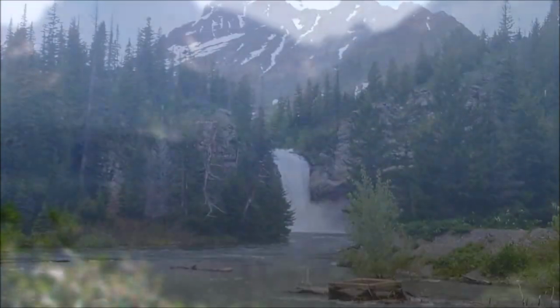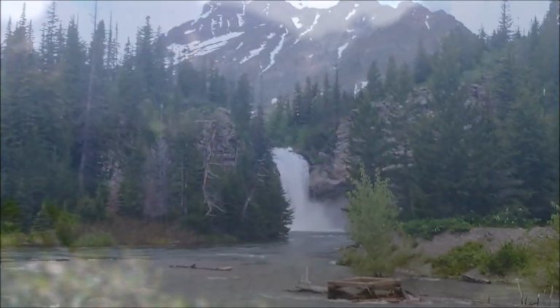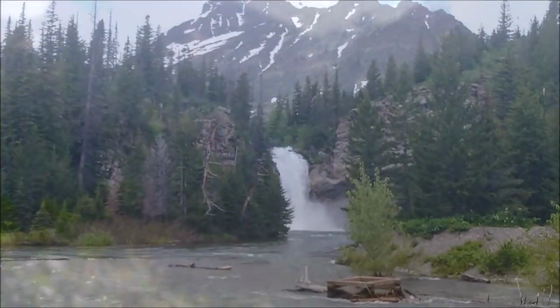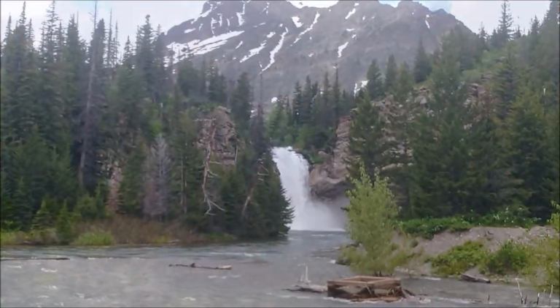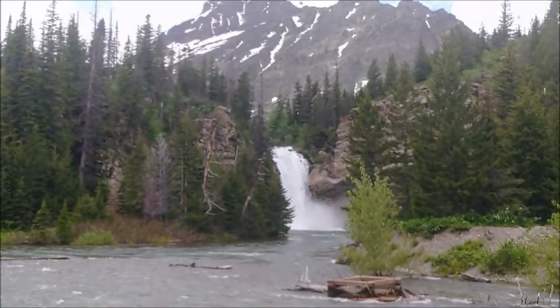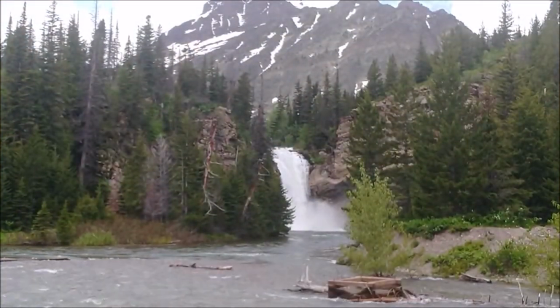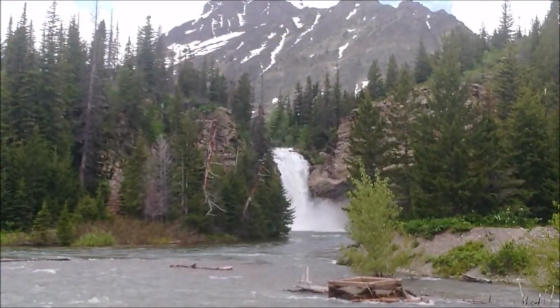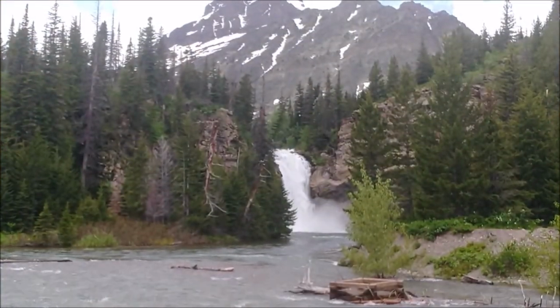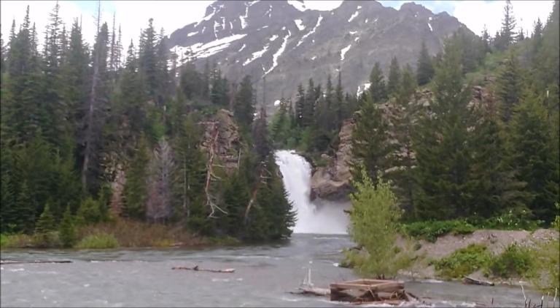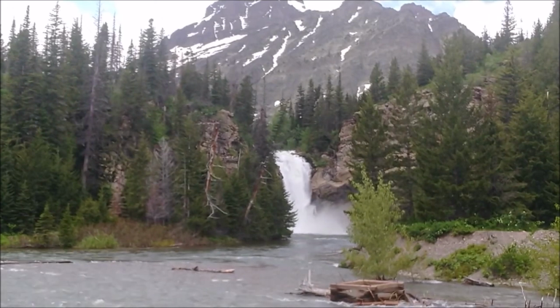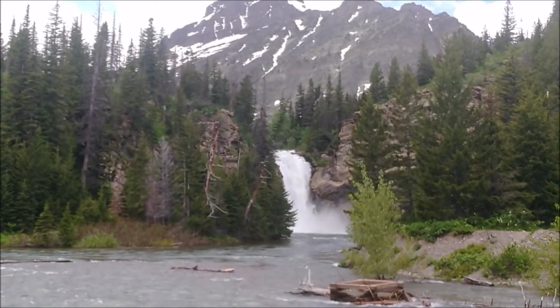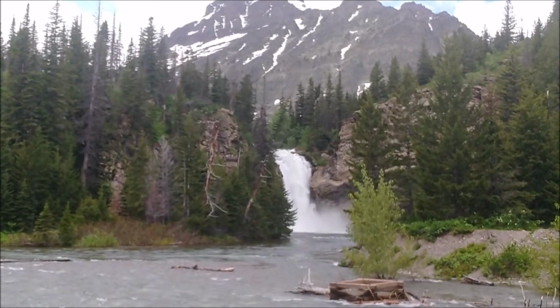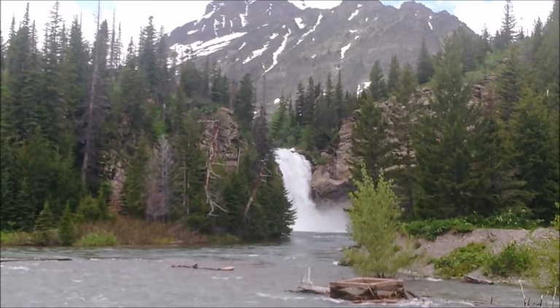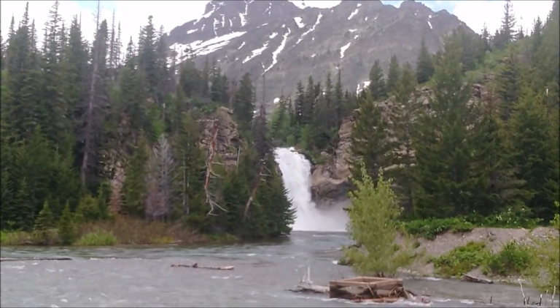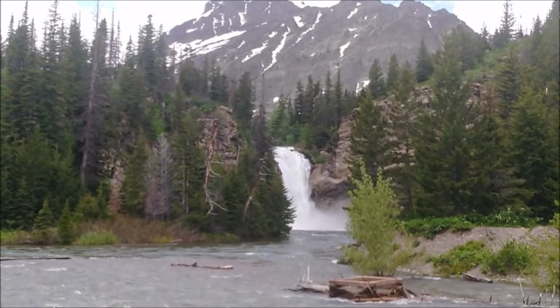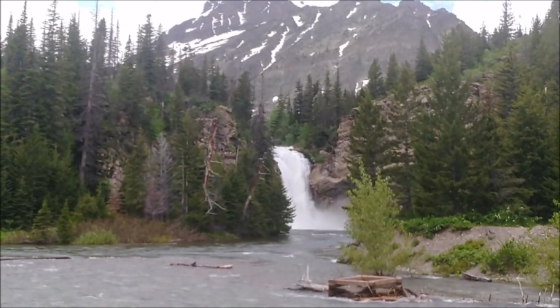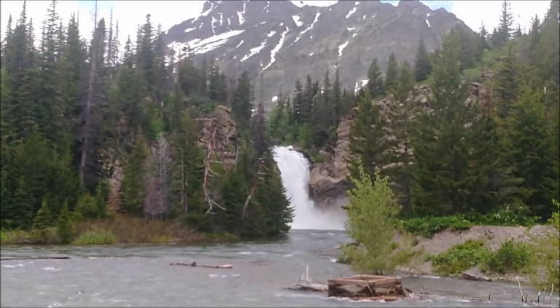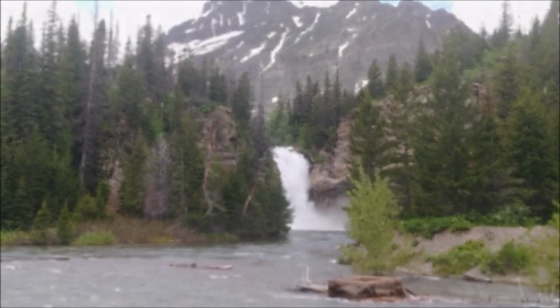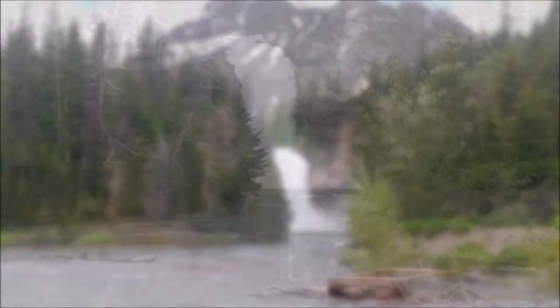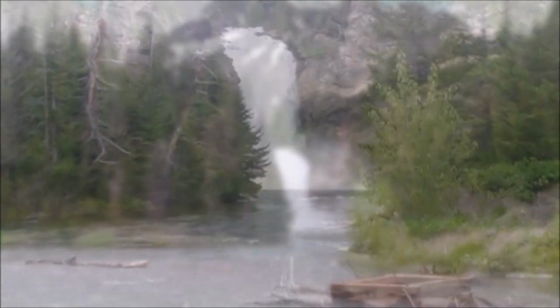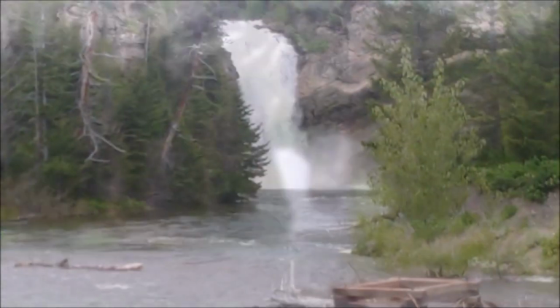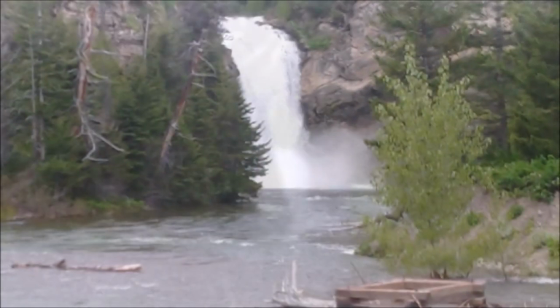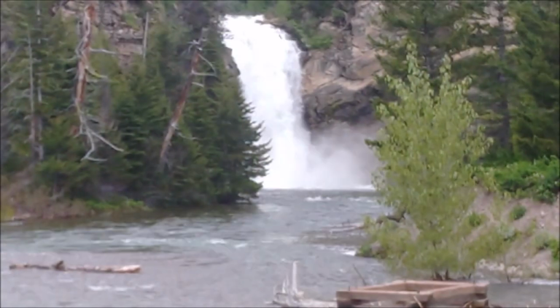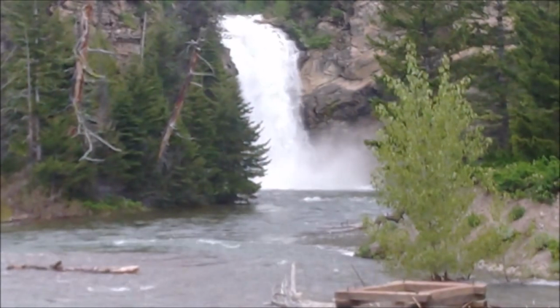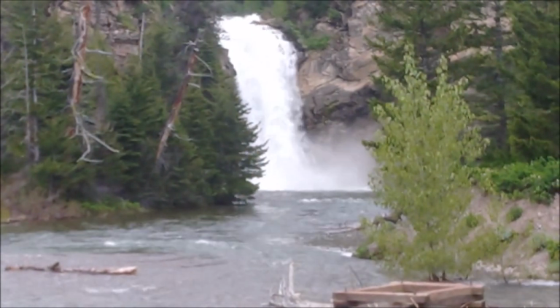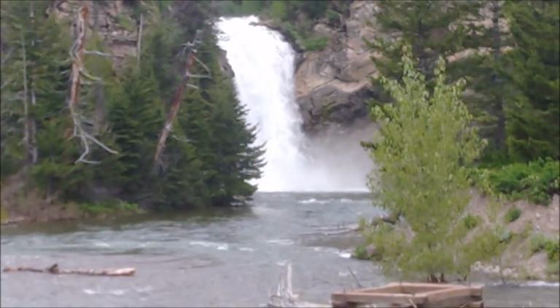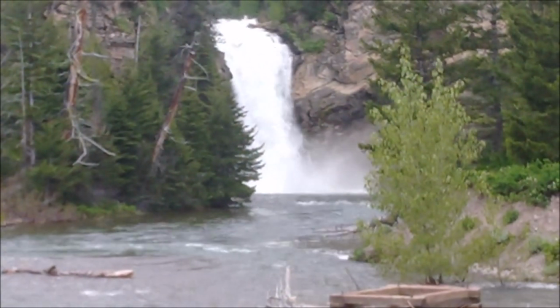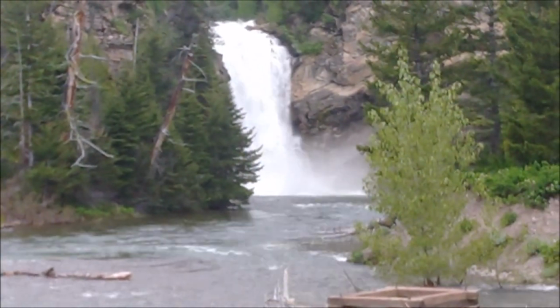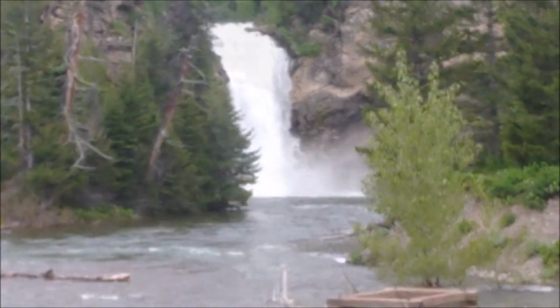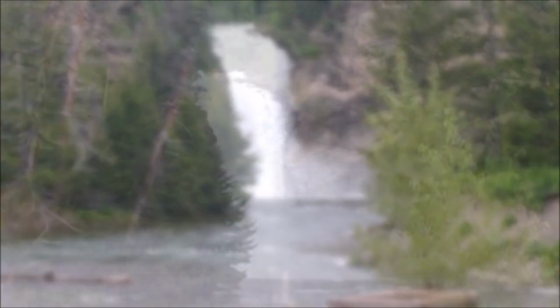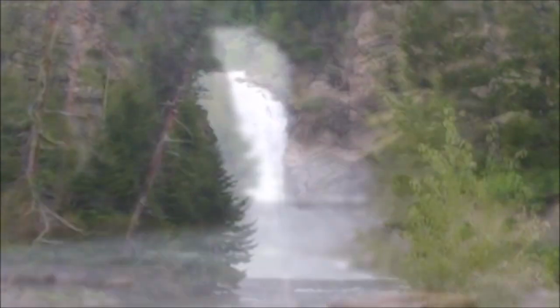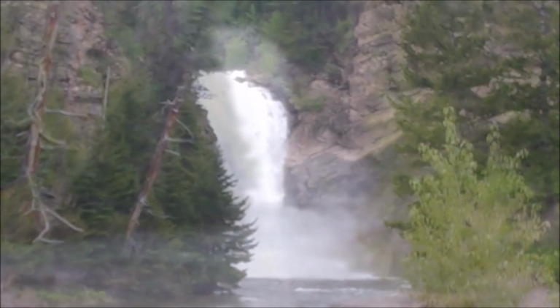One of the first stops you'll come to as you enter the Two Medicine area of Glacier is Running Eagle Falls.